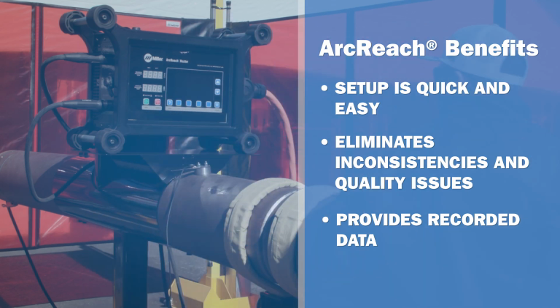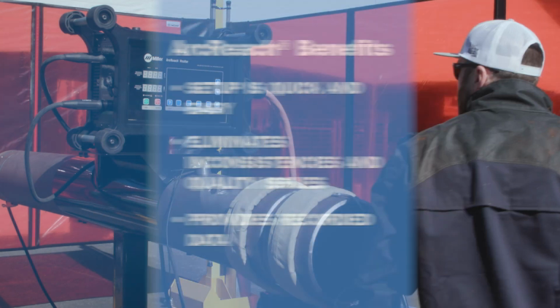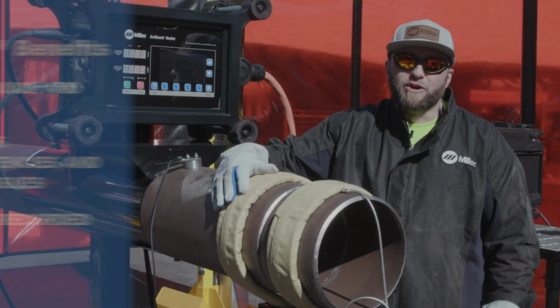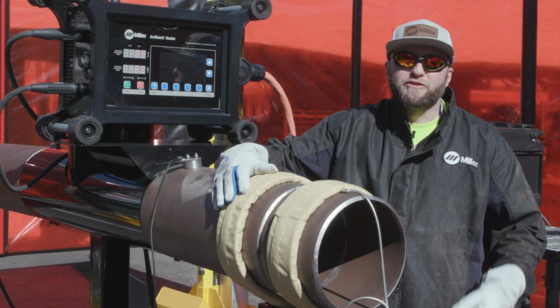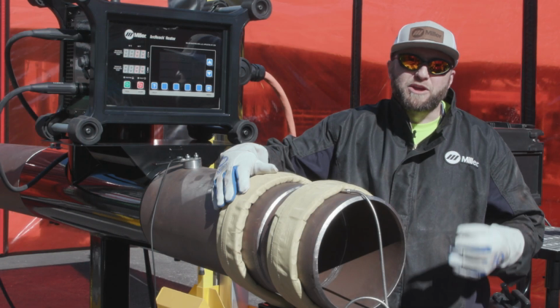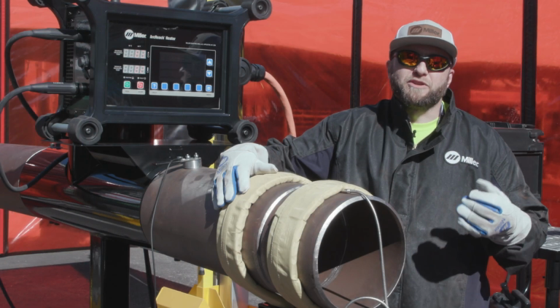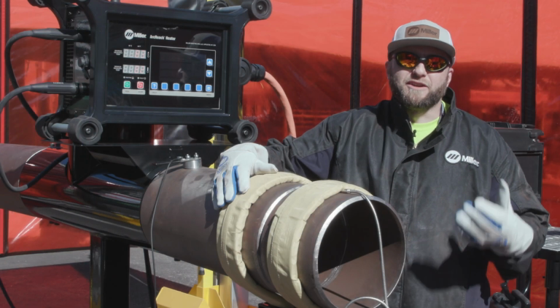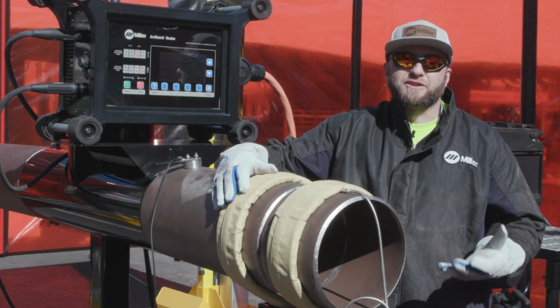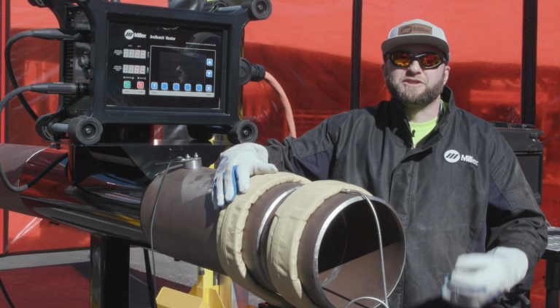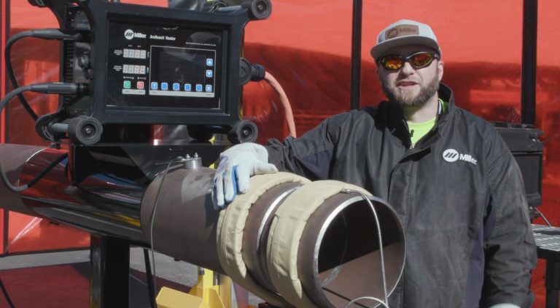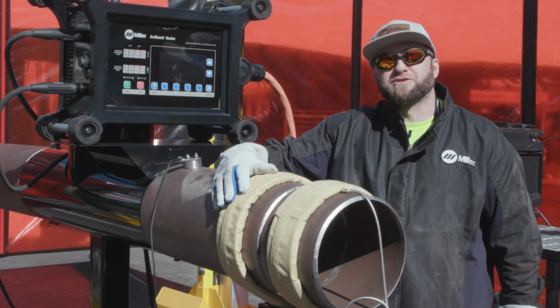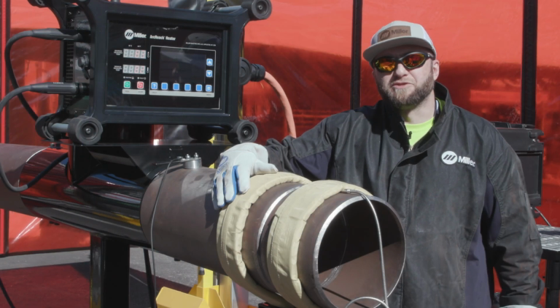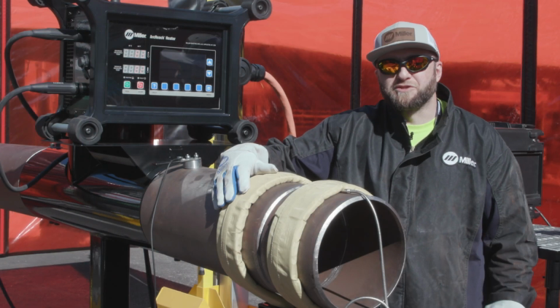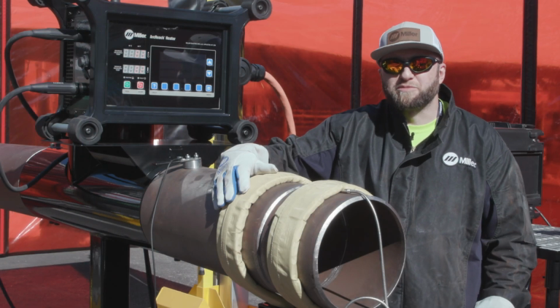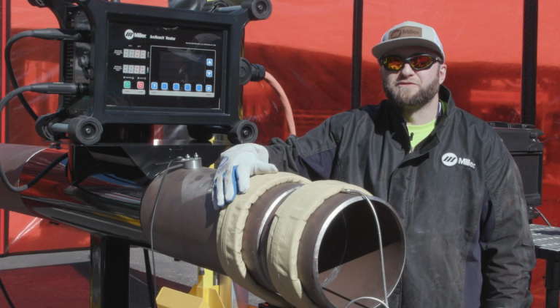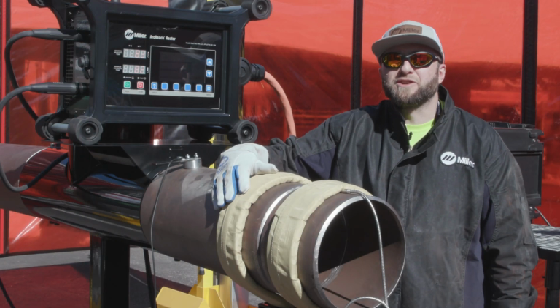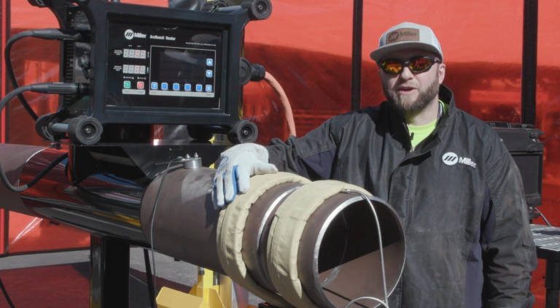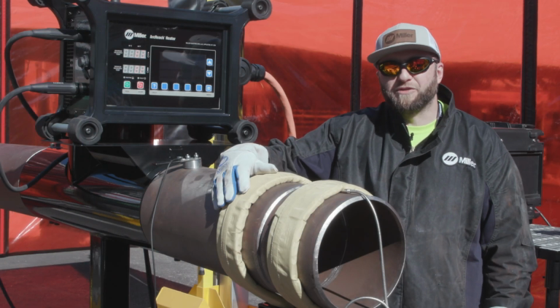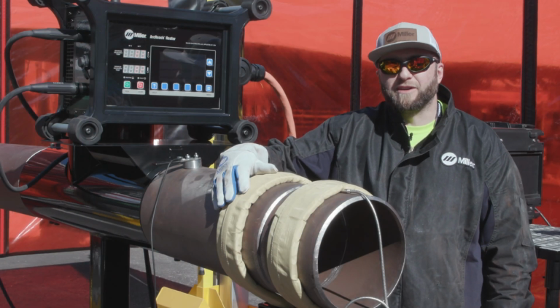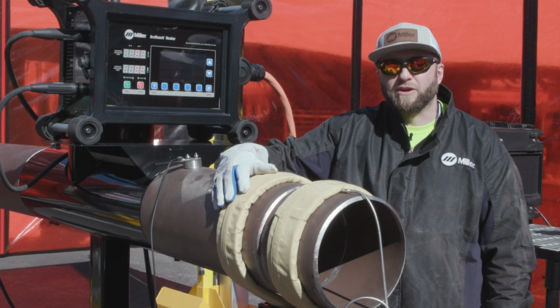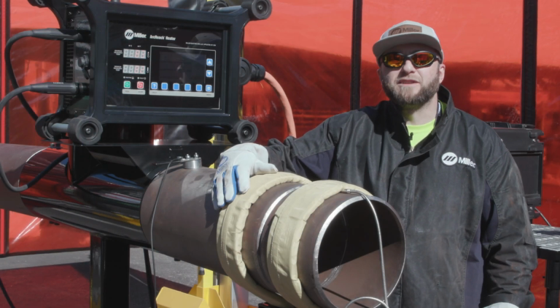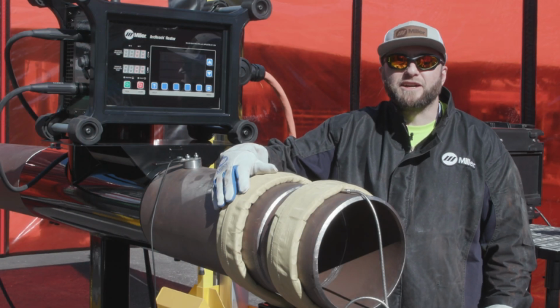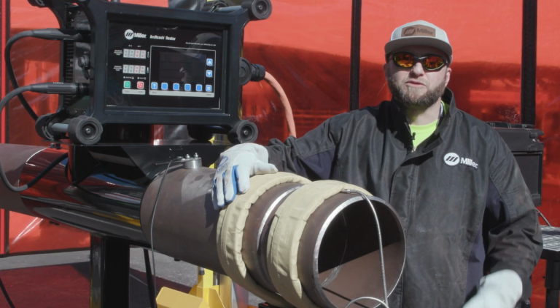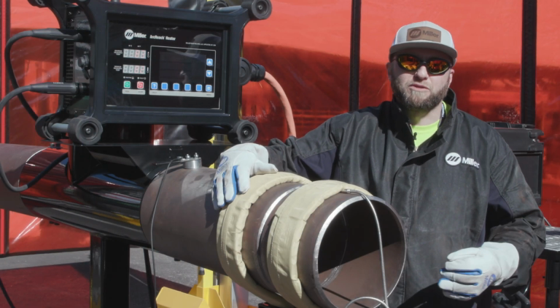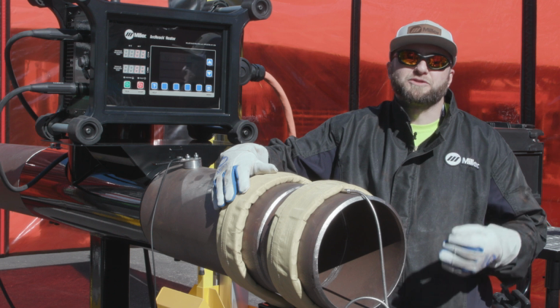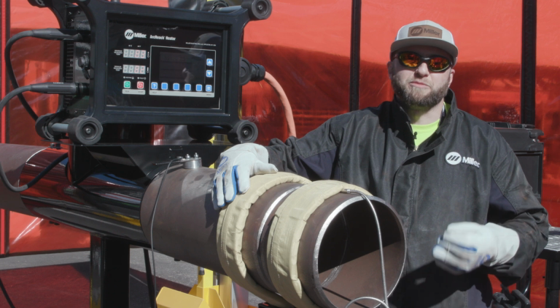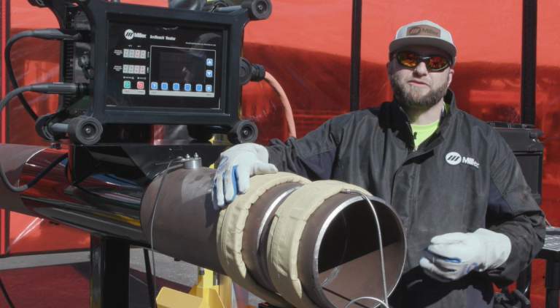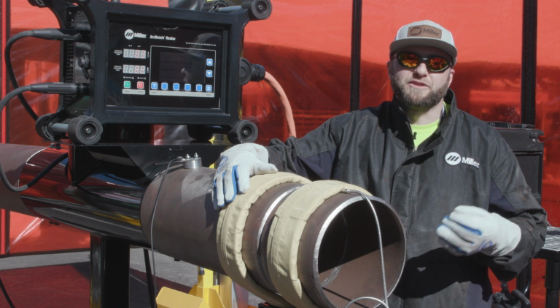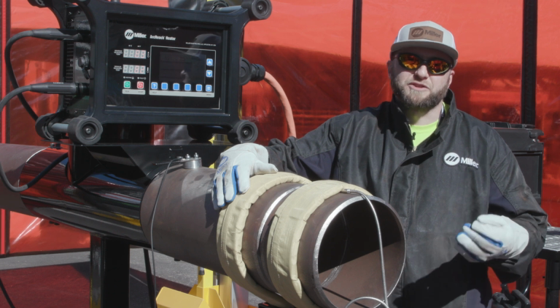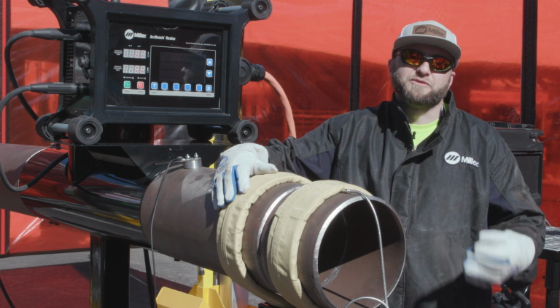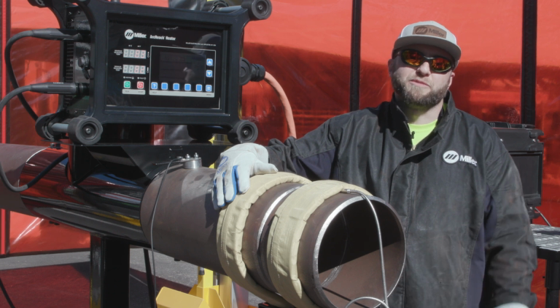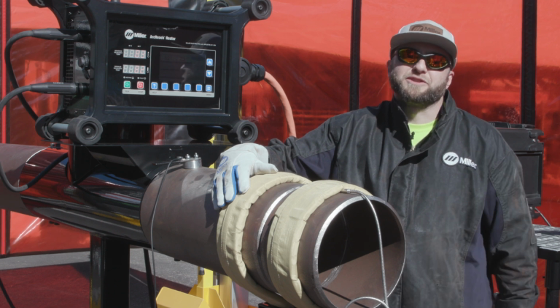For more information on our induction heating solutions, please visit our website or contact your local distributor for additional information.